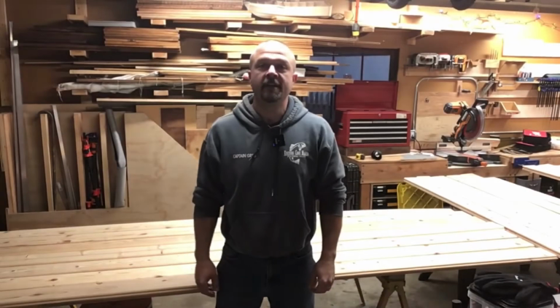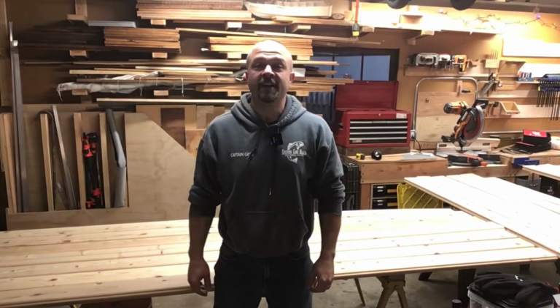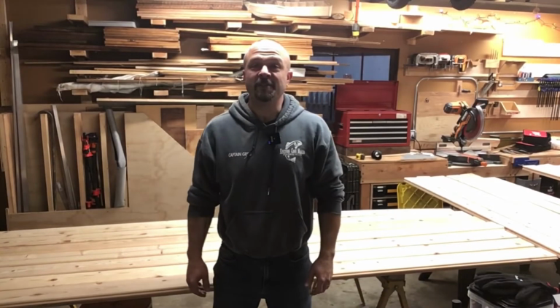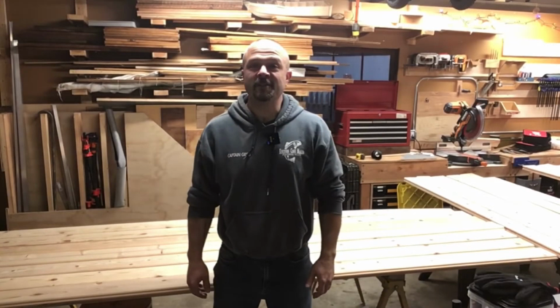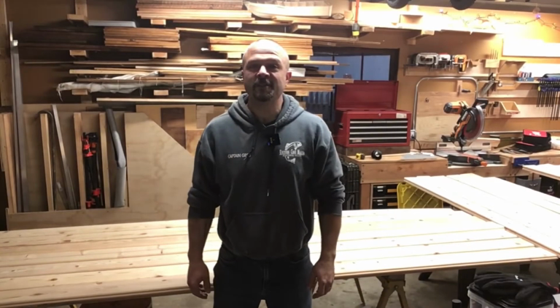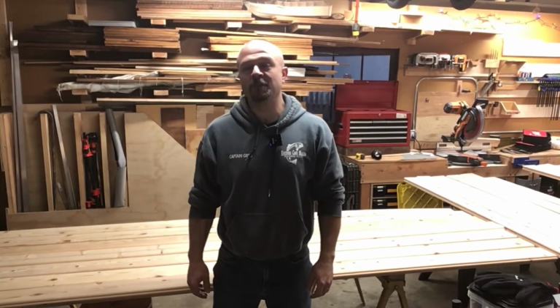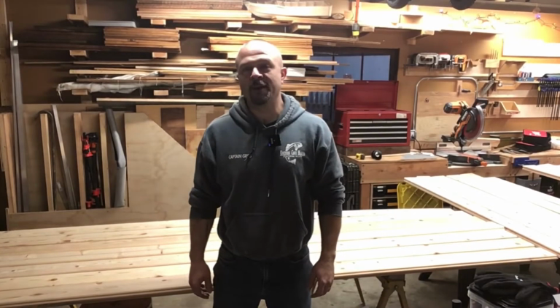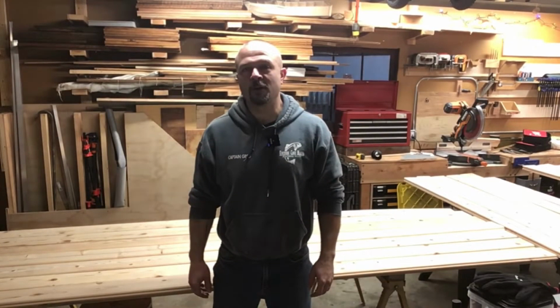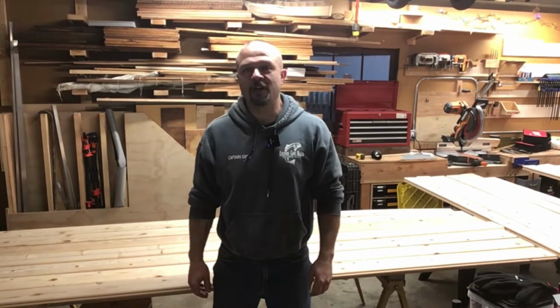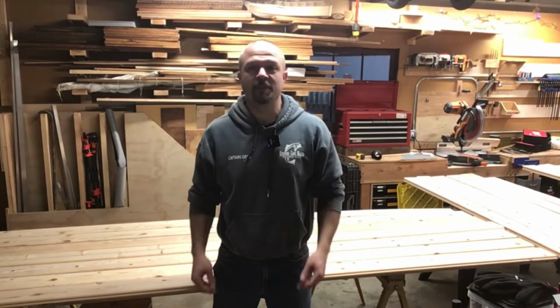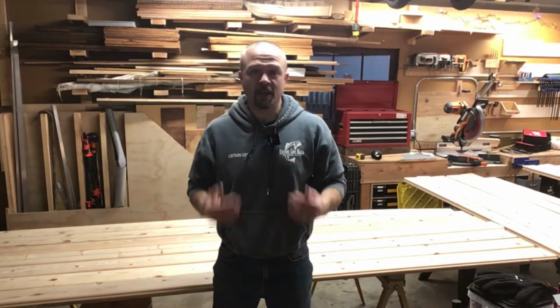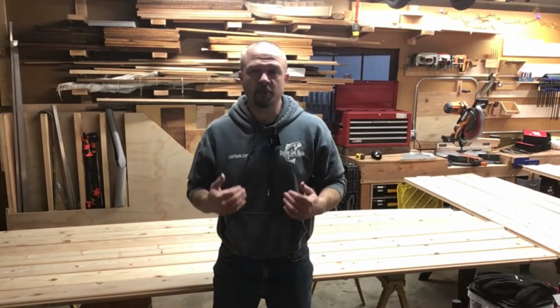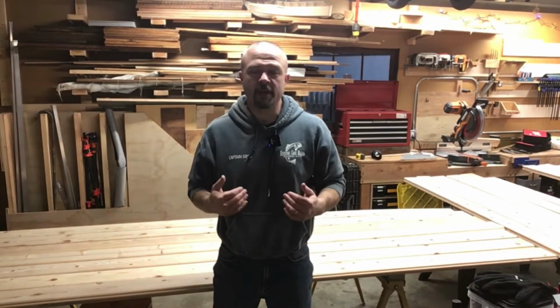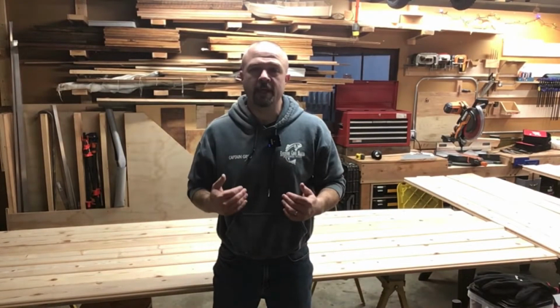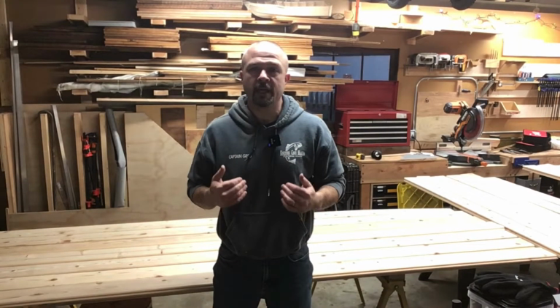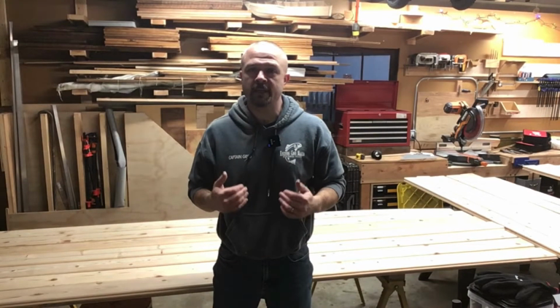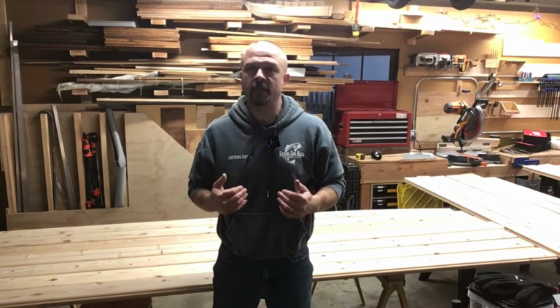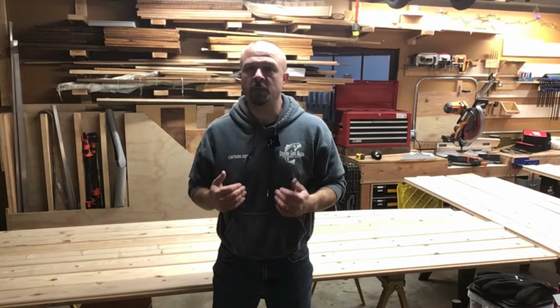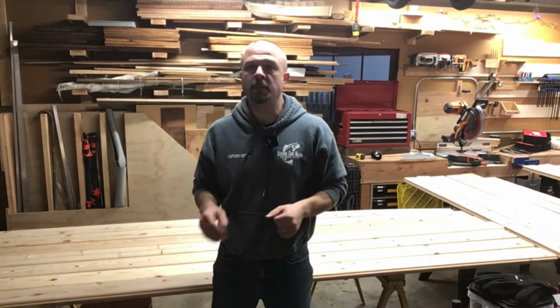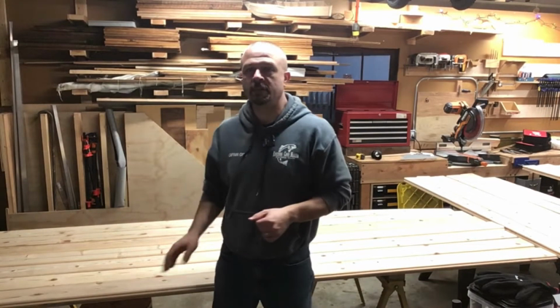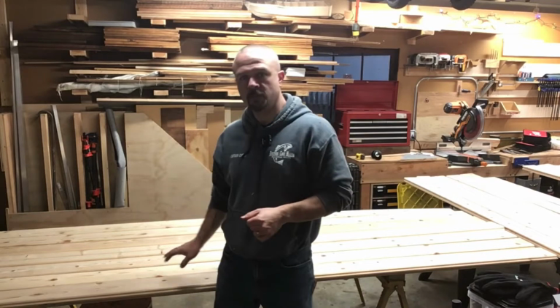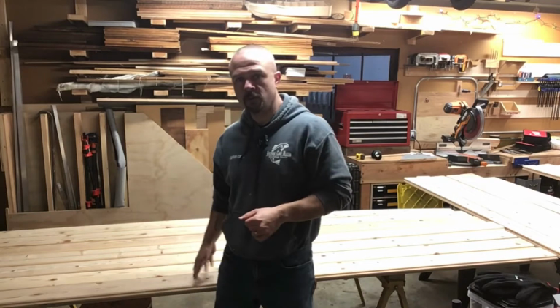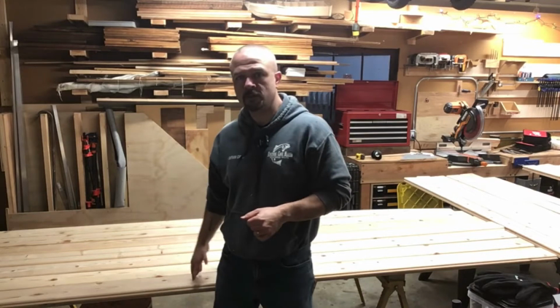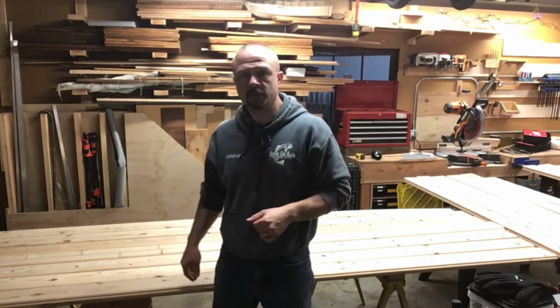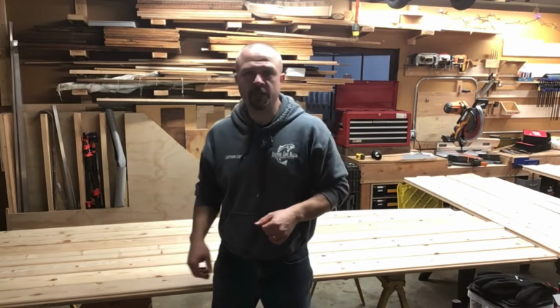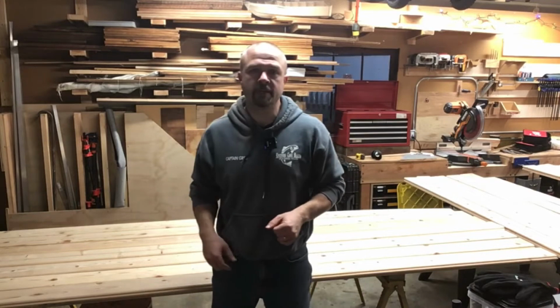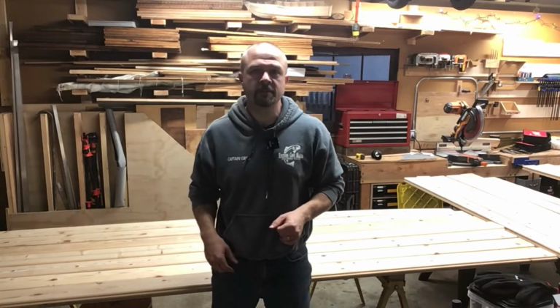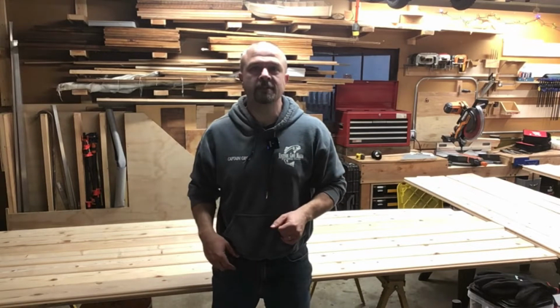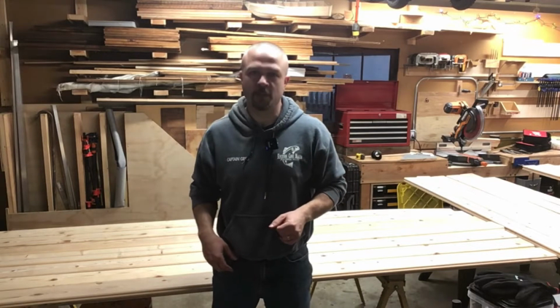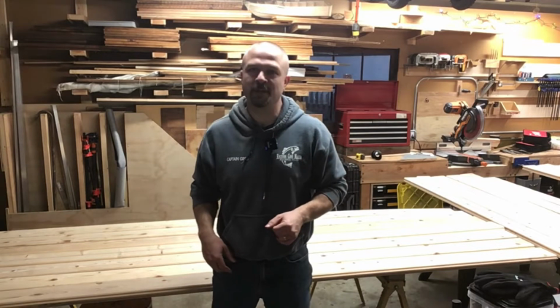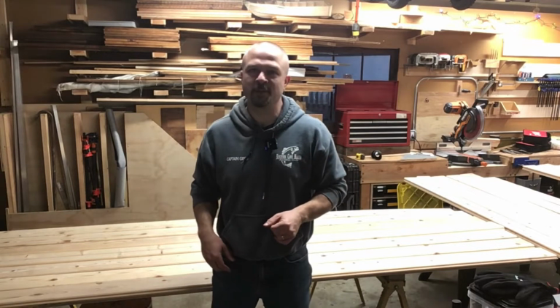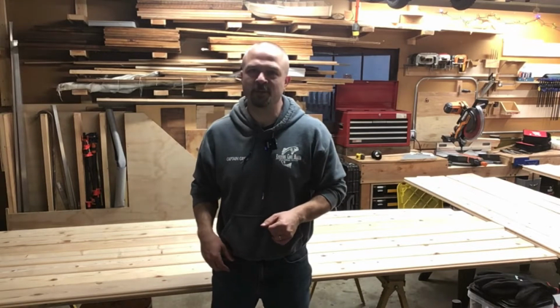Hi folks, welcome to Greg's Workshop. I'm Greg and today we're going to be building the floor for the shed. Welcome to episode three.